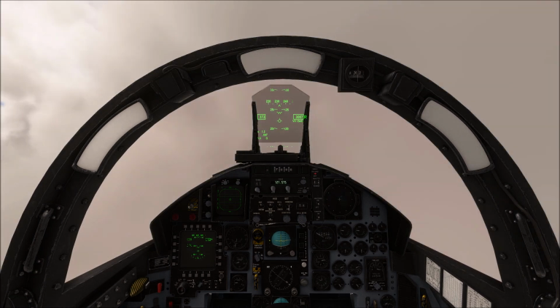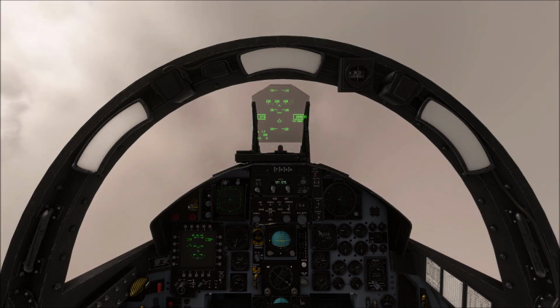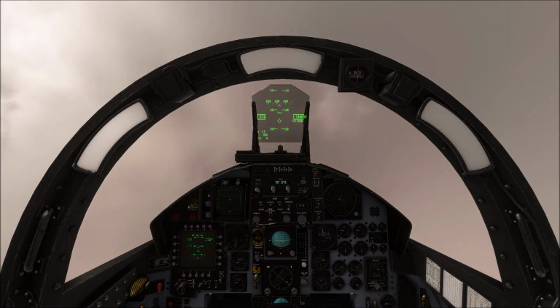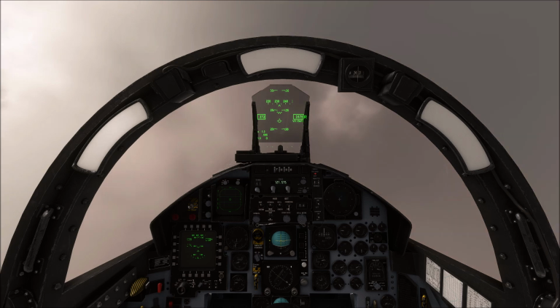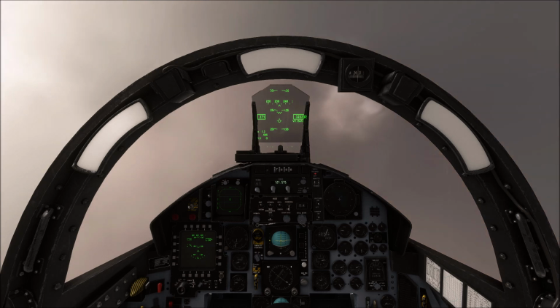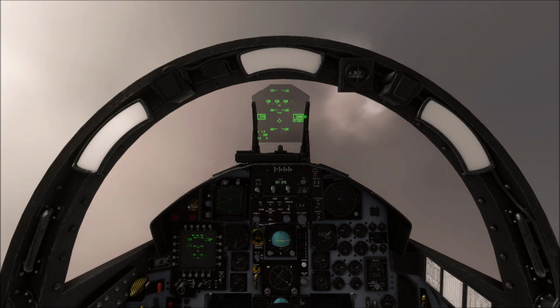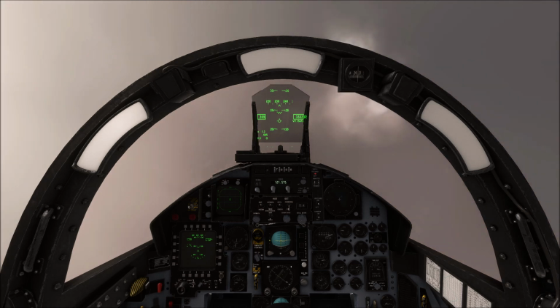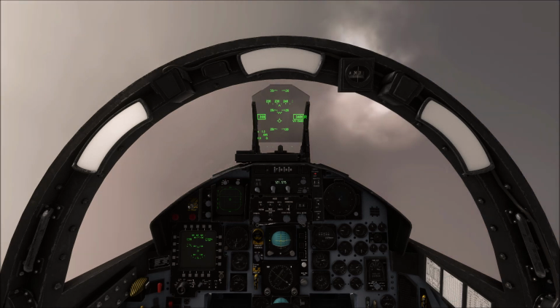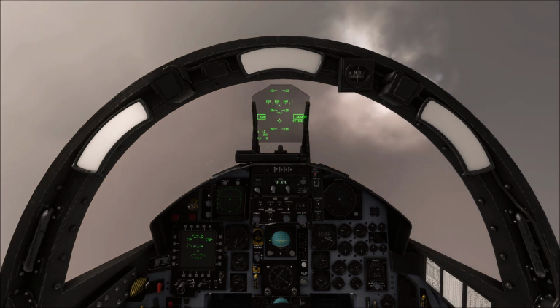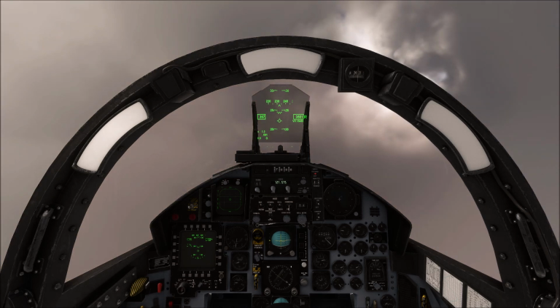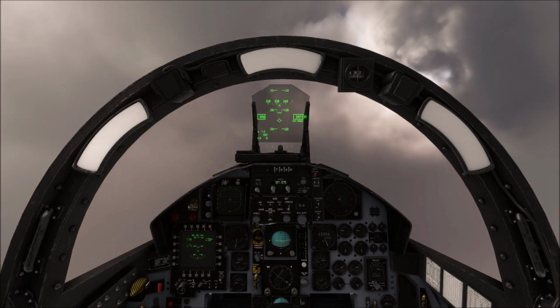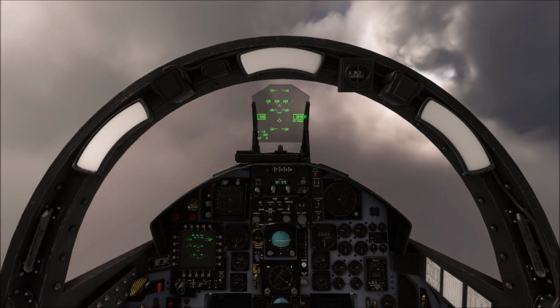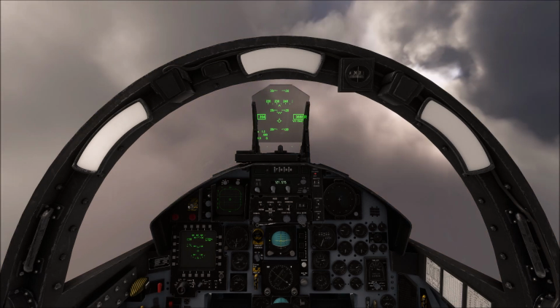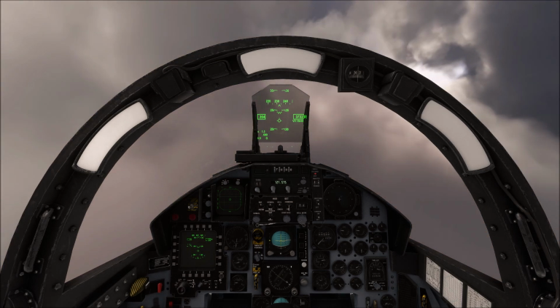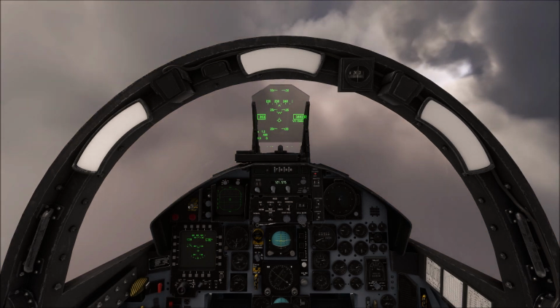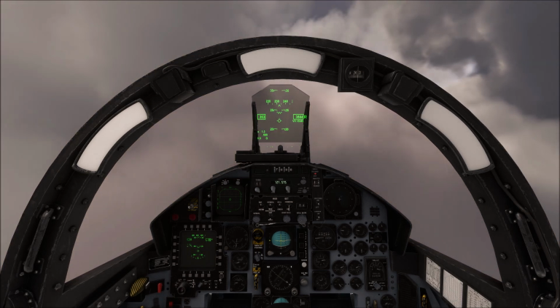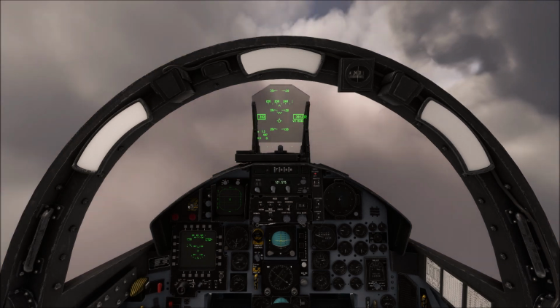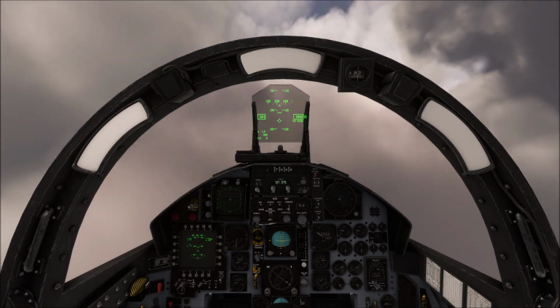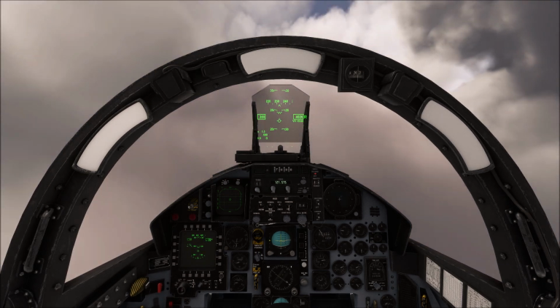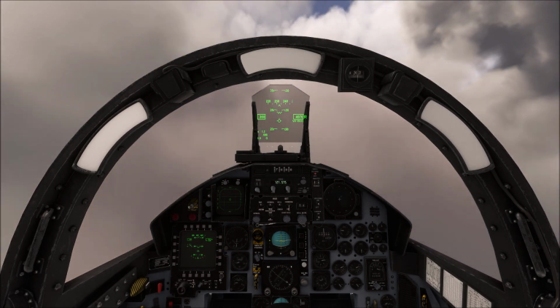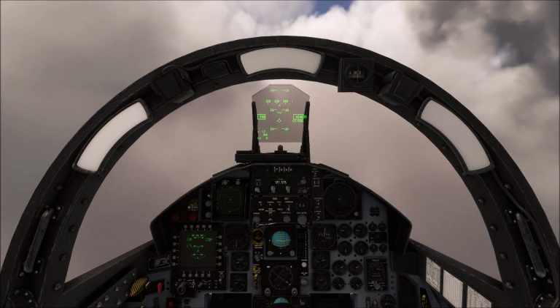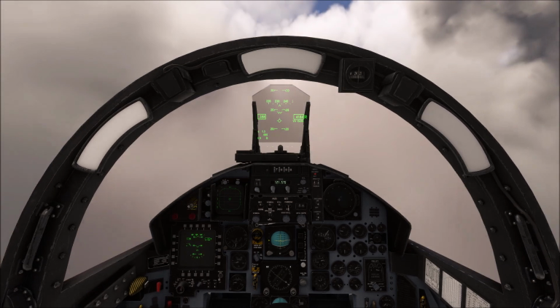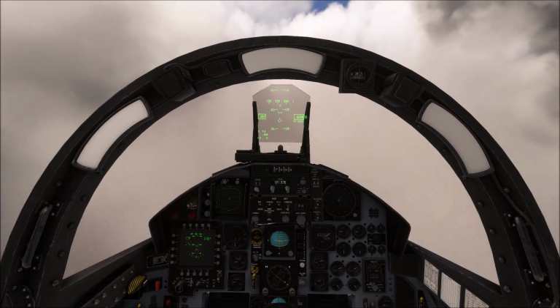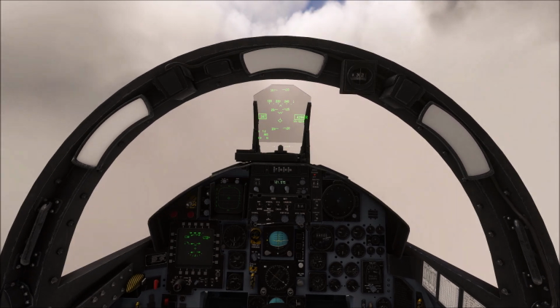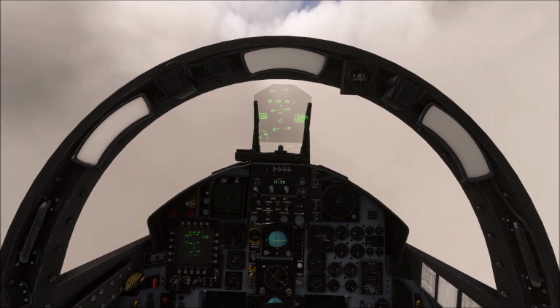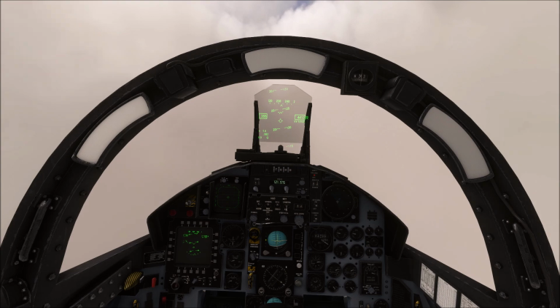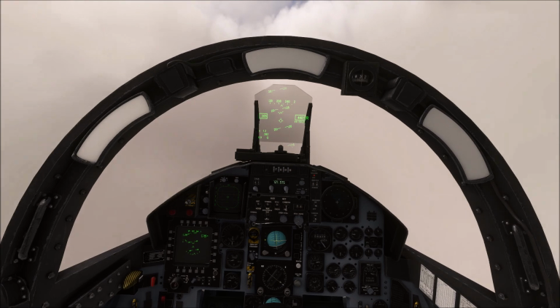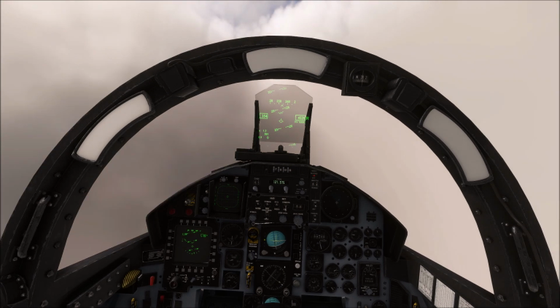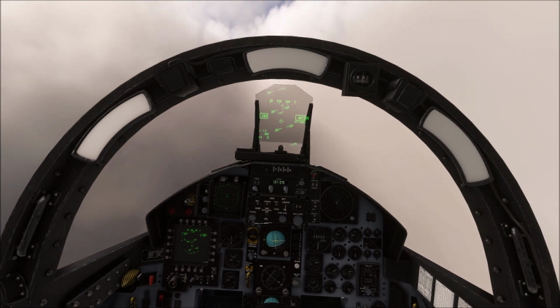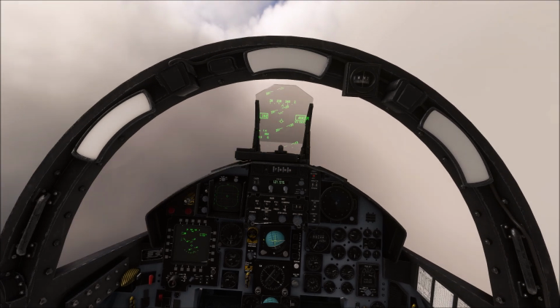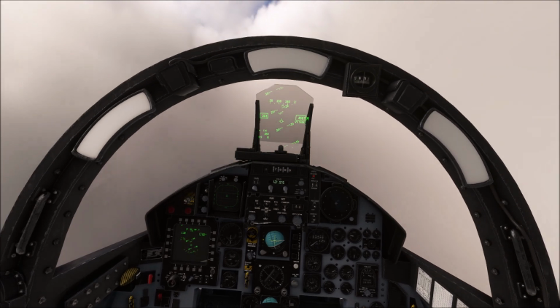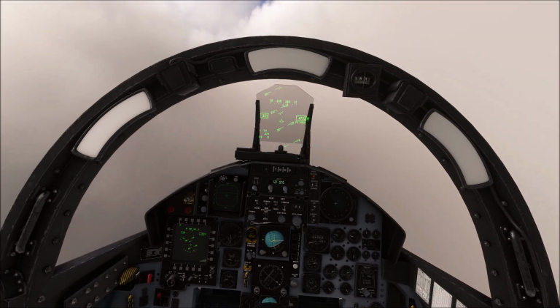The F-15EX Eagle II has active fly-by-wire and so handles without the need for trim, except in the landing phase.